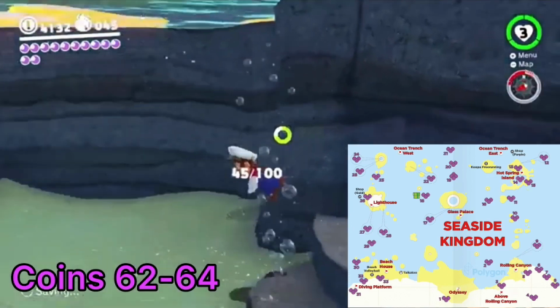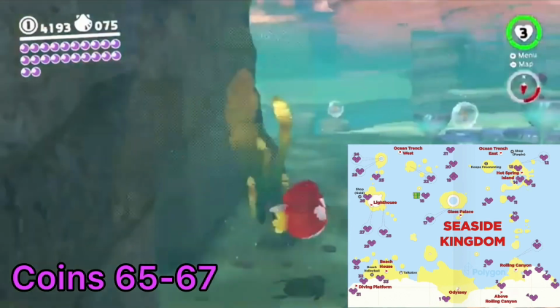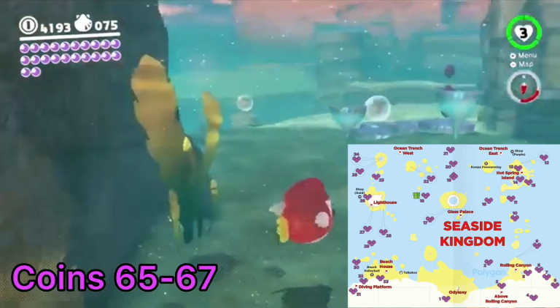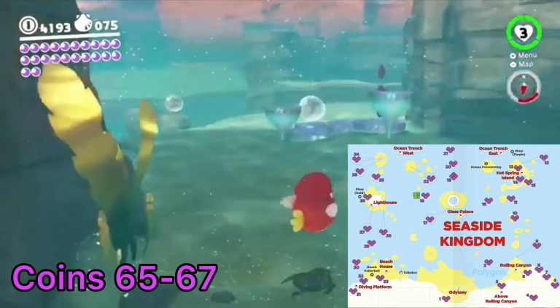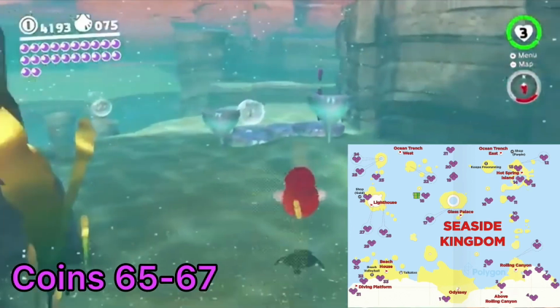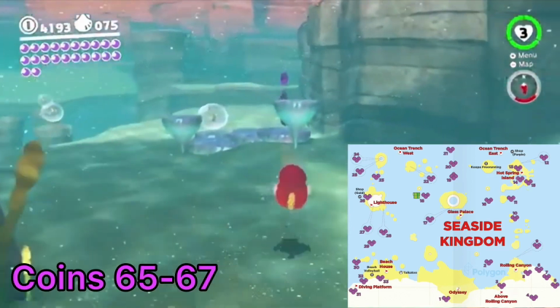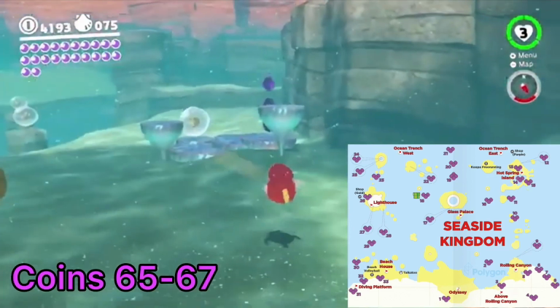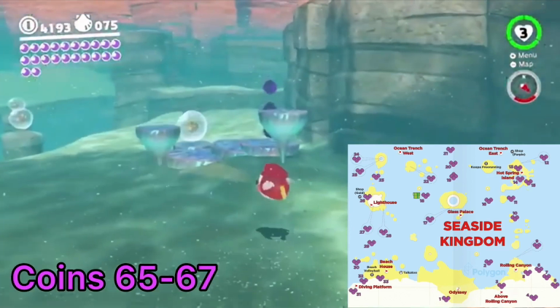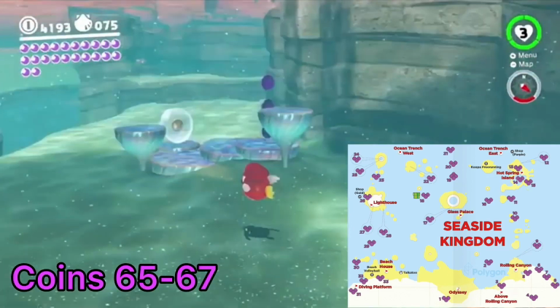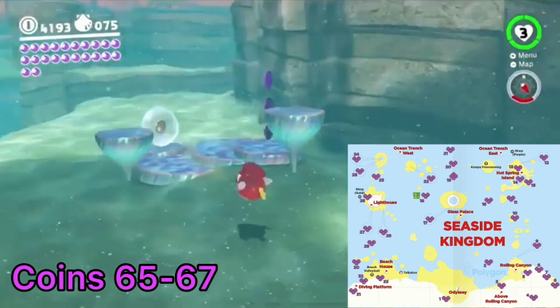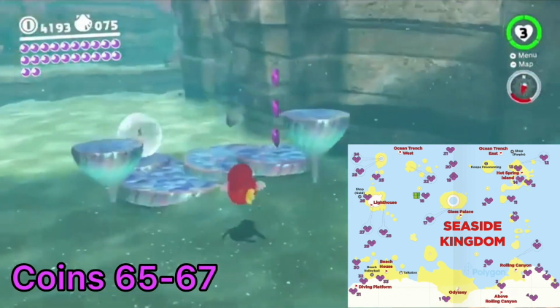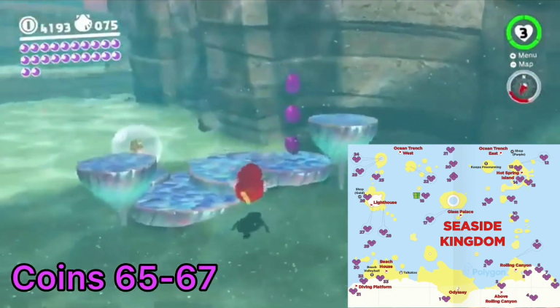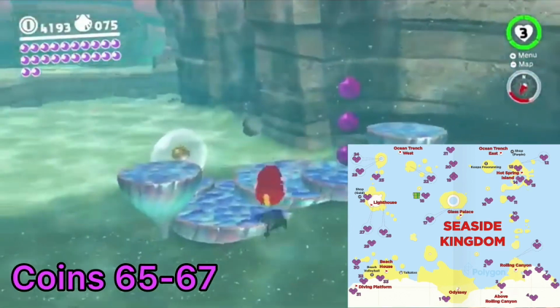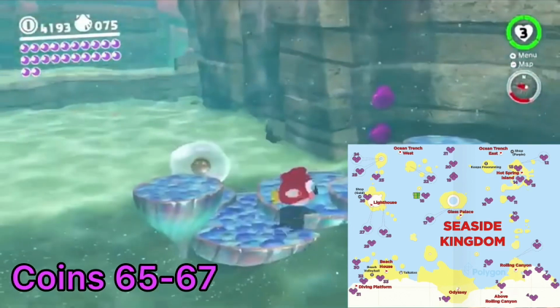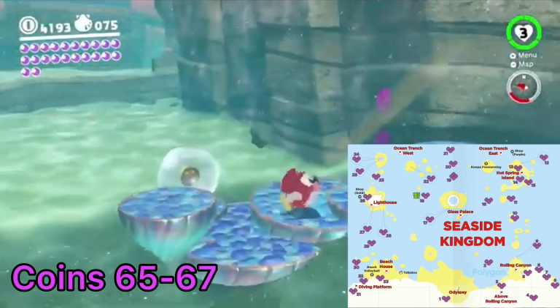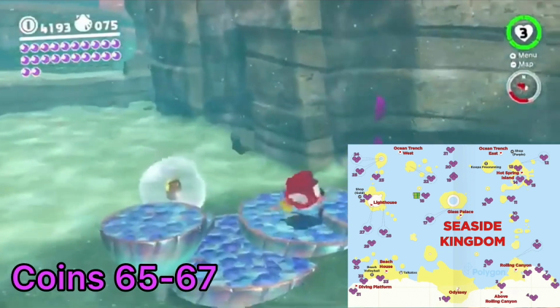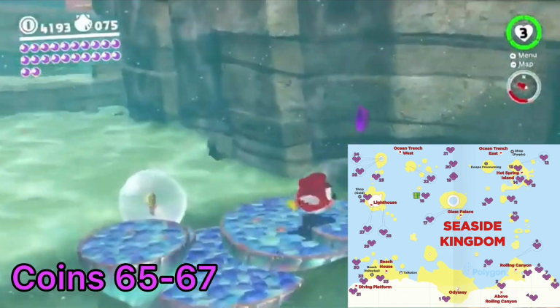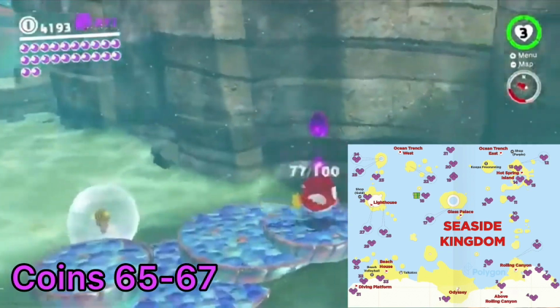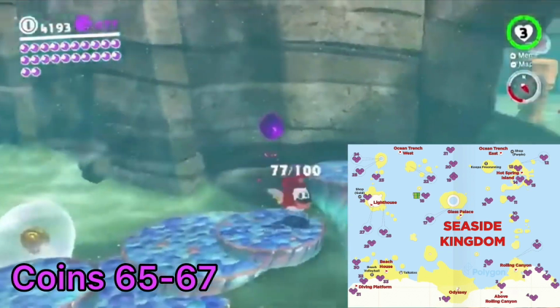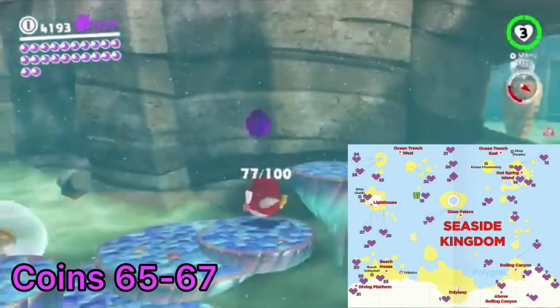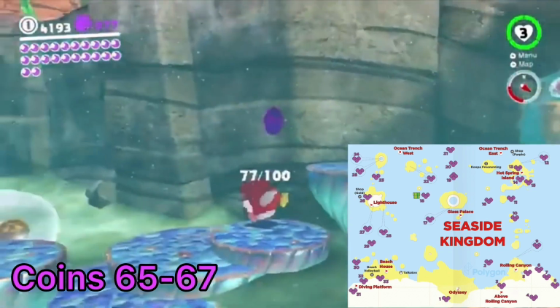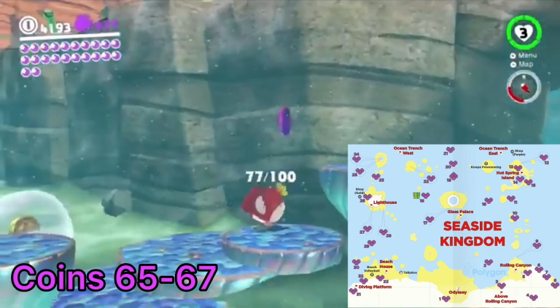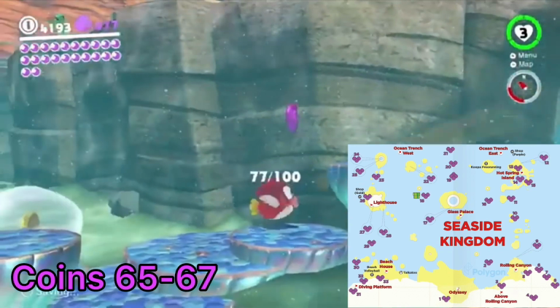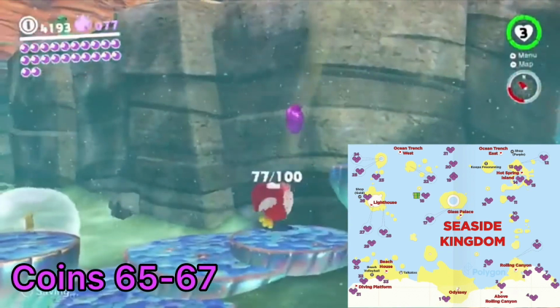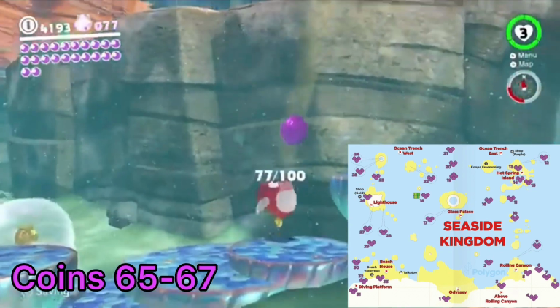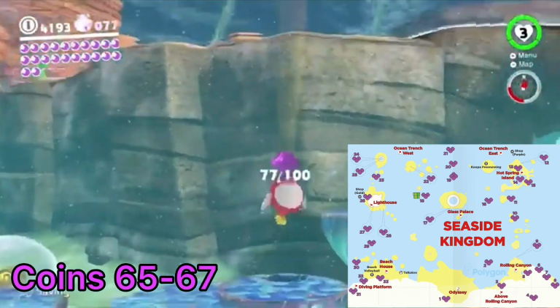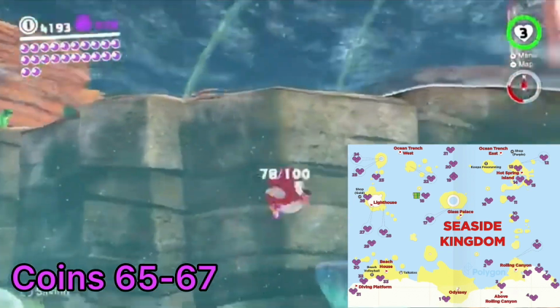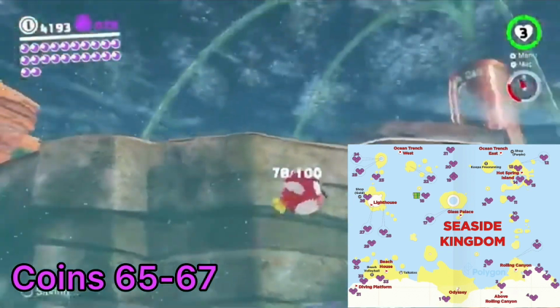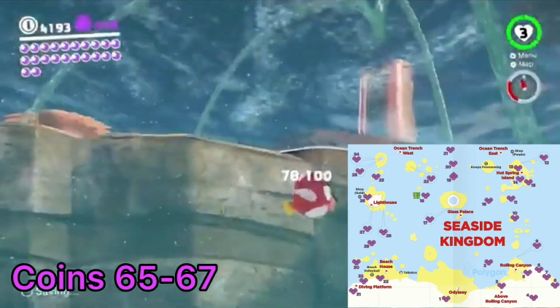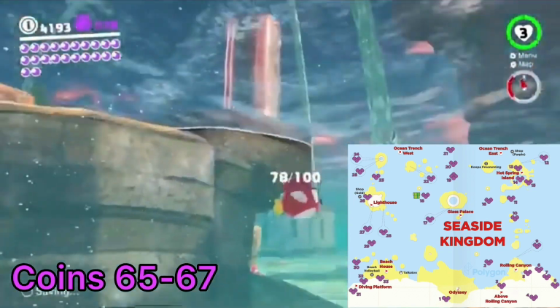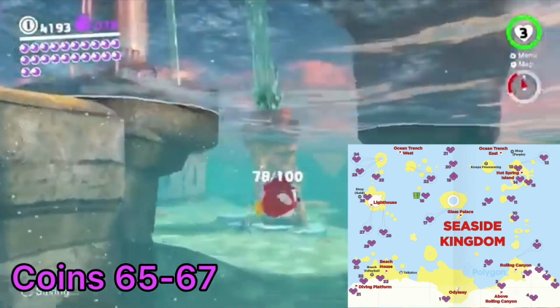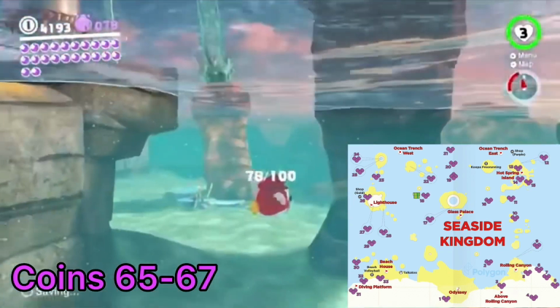Jump into the water to the south of the Hot Springs Island flag, right behind an umbrella. There are three vertical coins on some coral platforms.